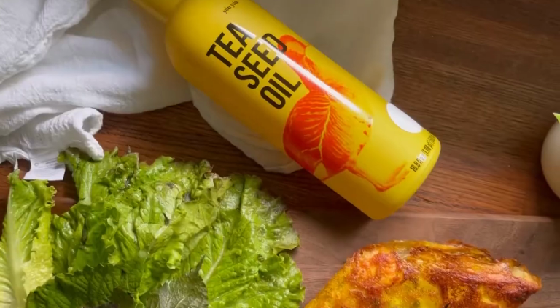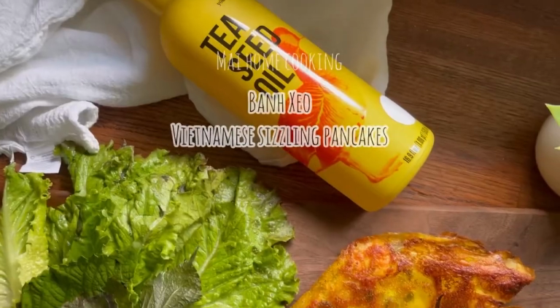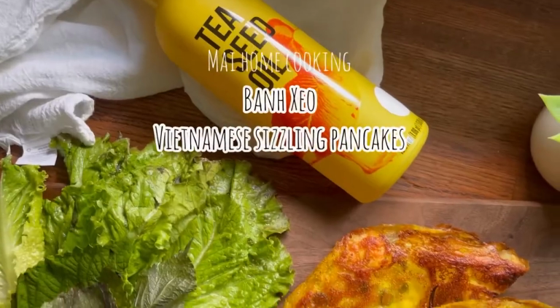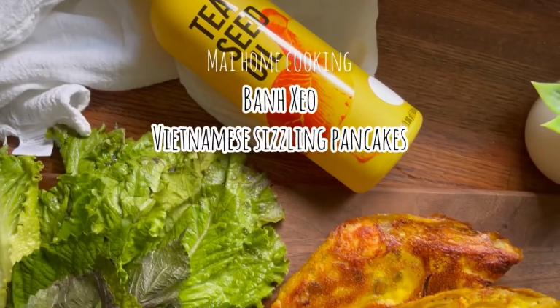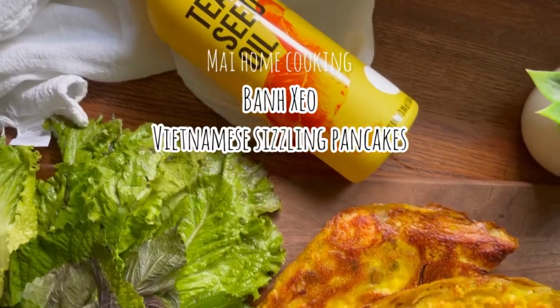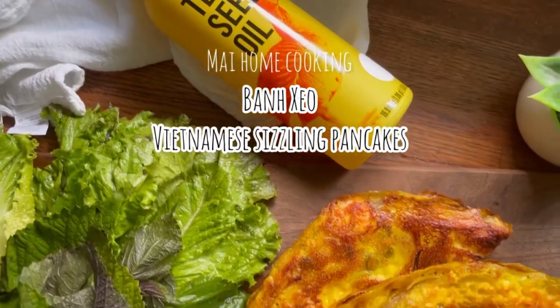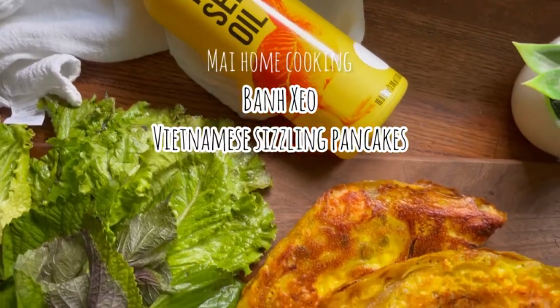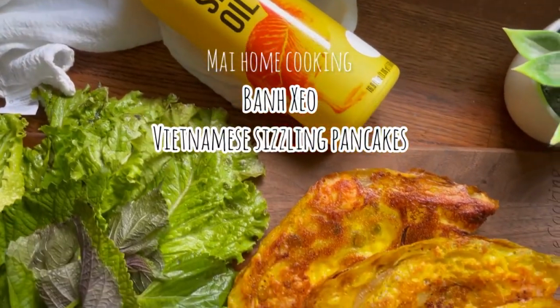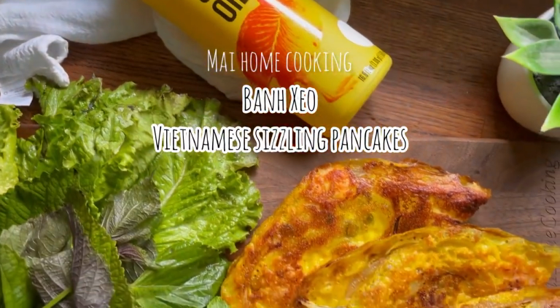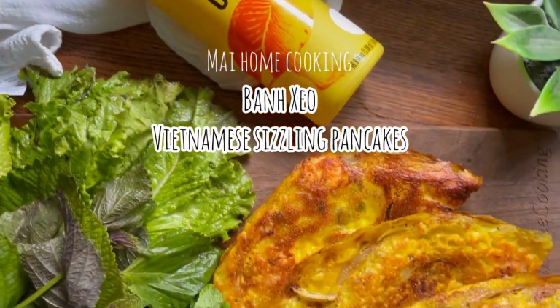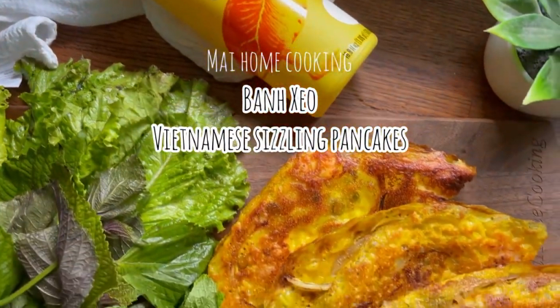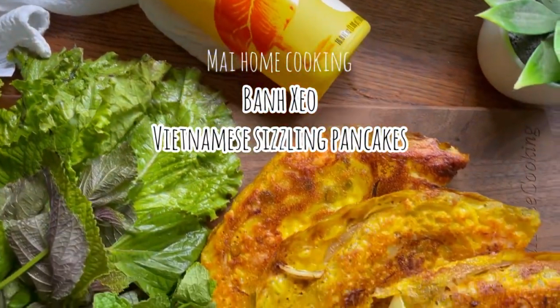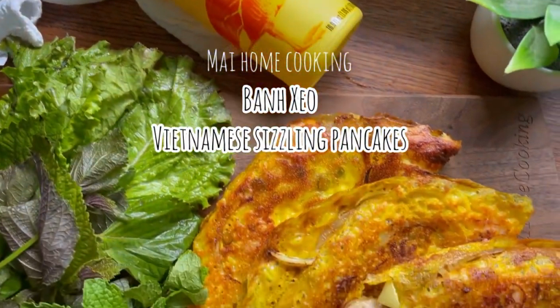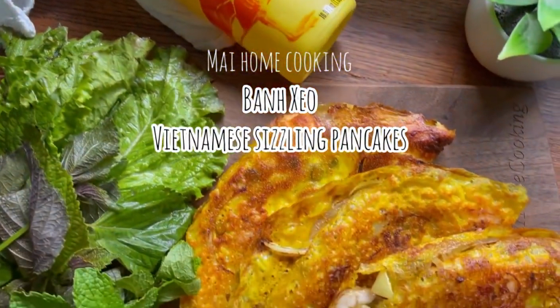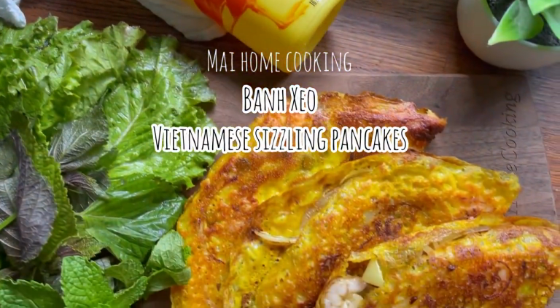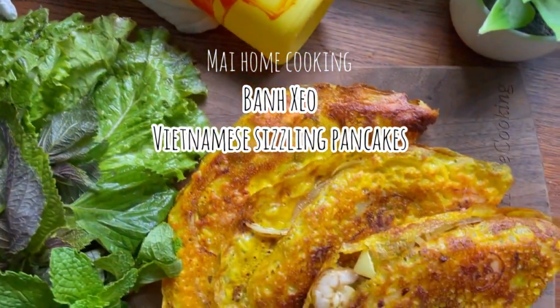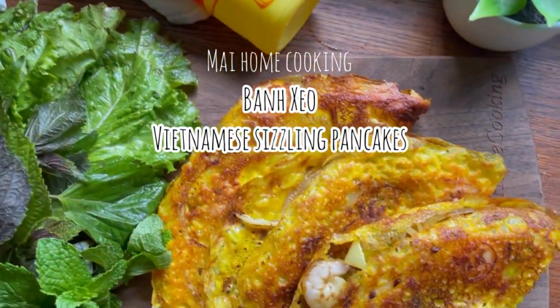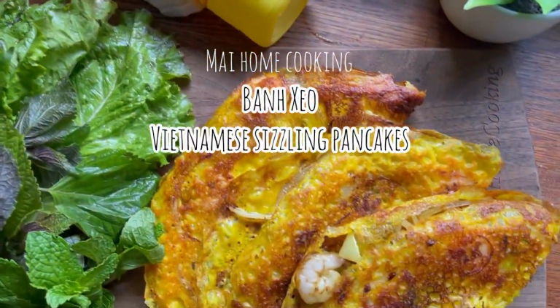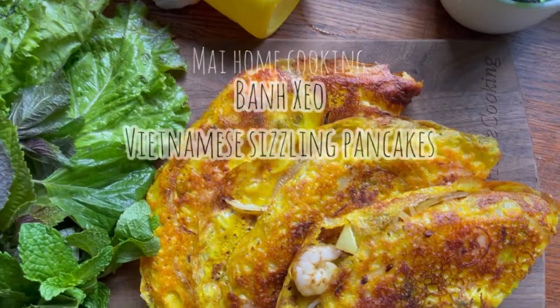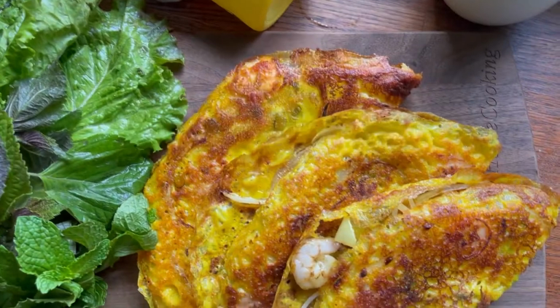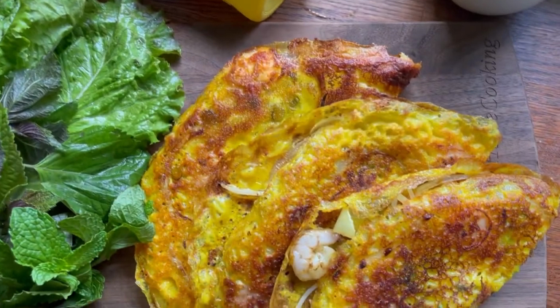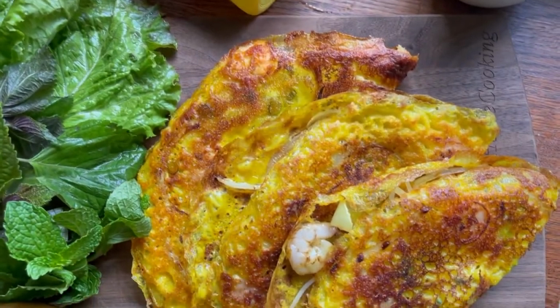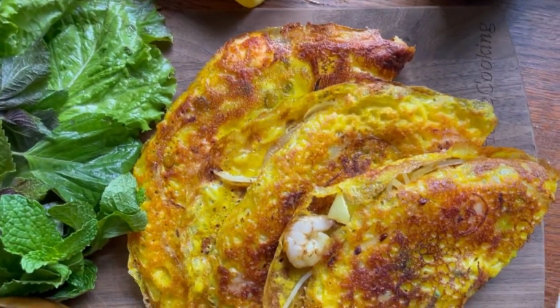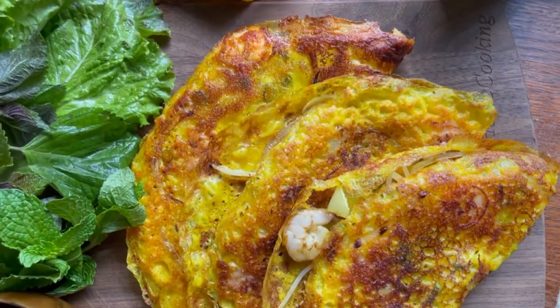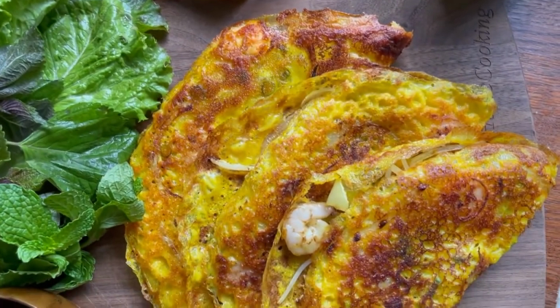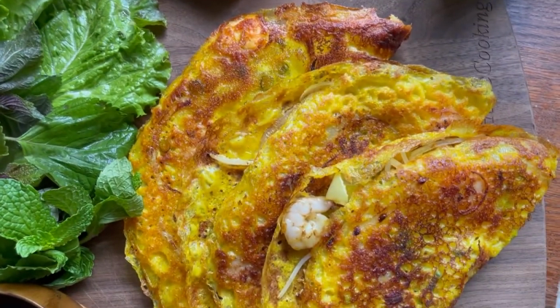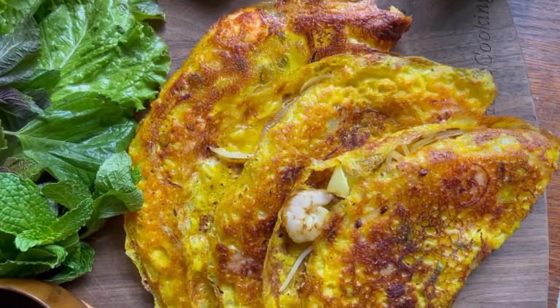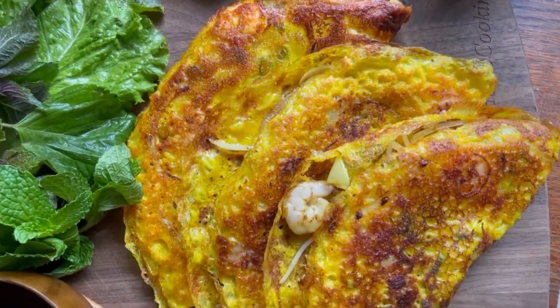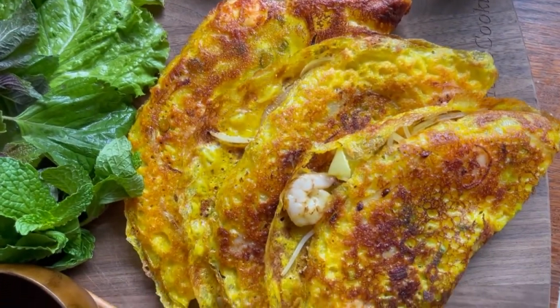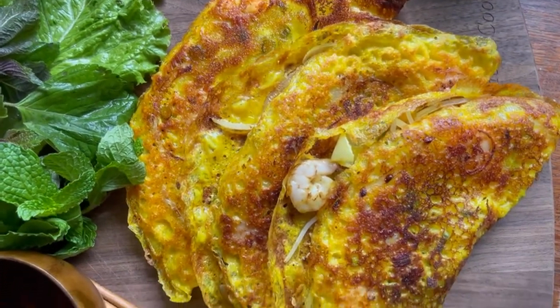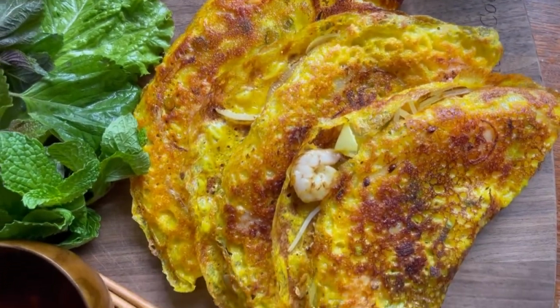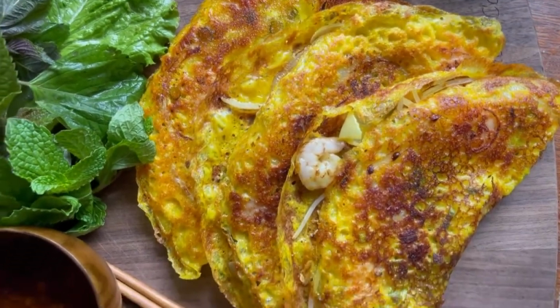Today I'm going to show you how to make crispy Vietnamese sizzling pancakes, or bánh xèo, with yuyu tea seed oil.